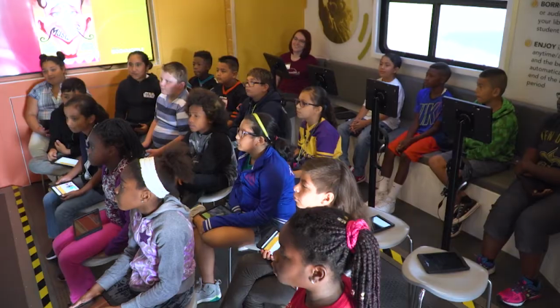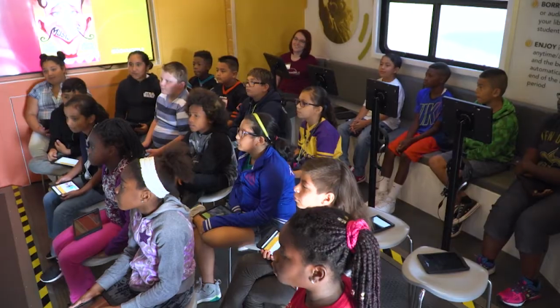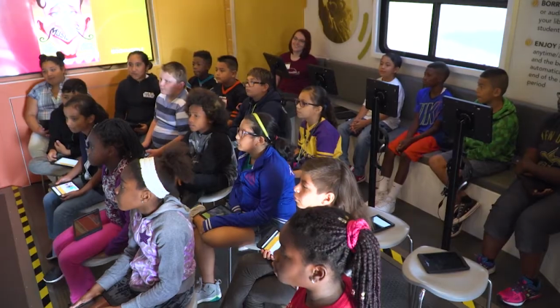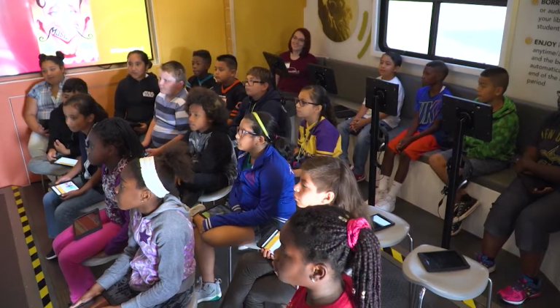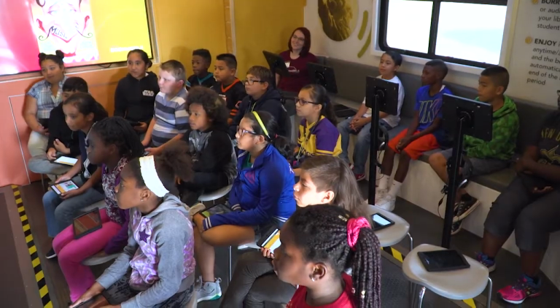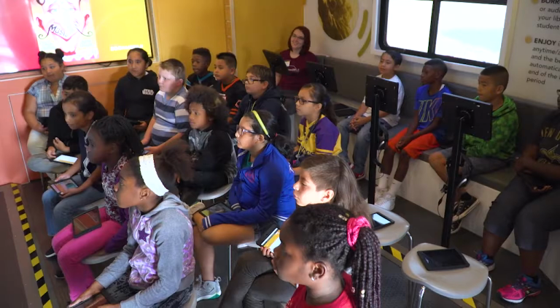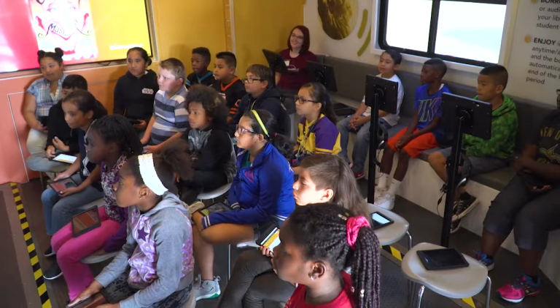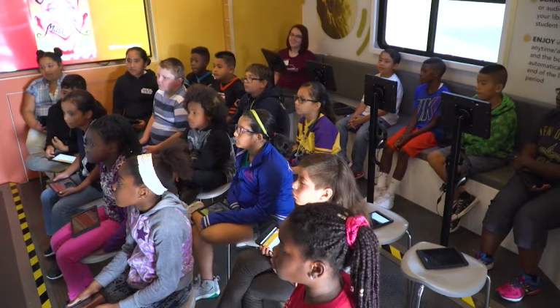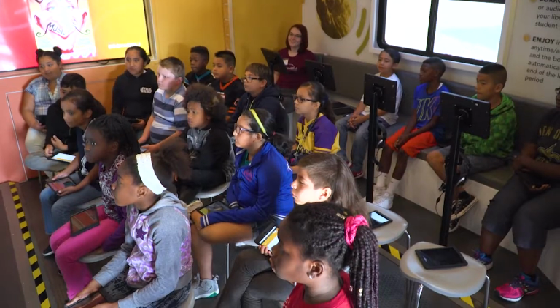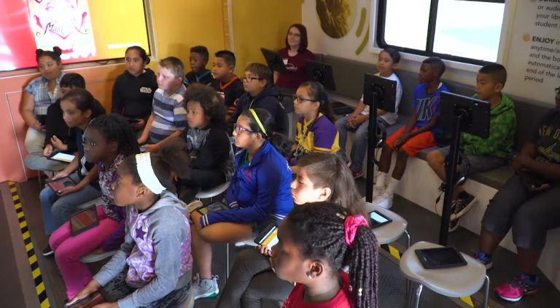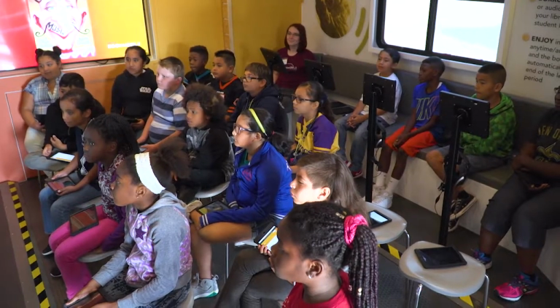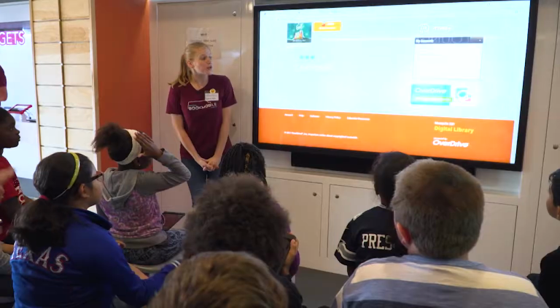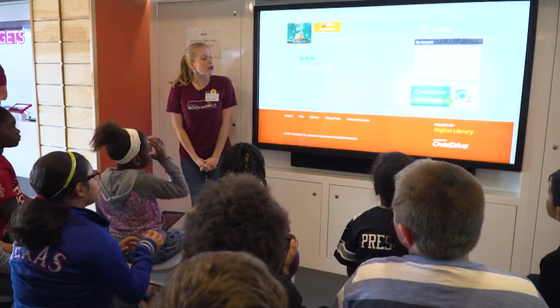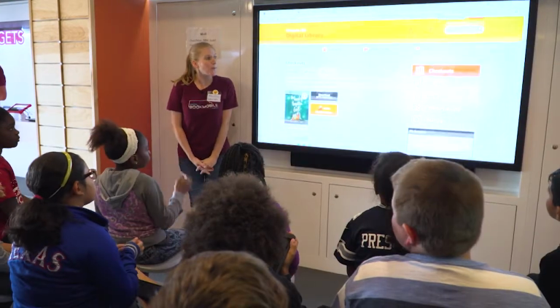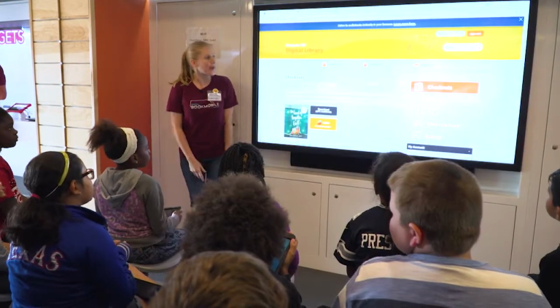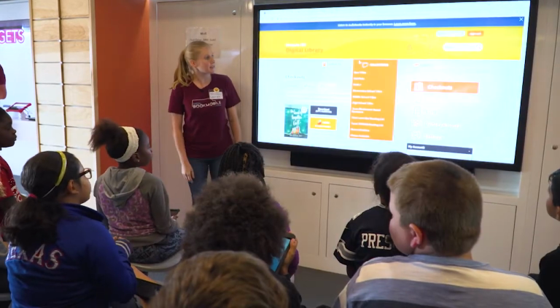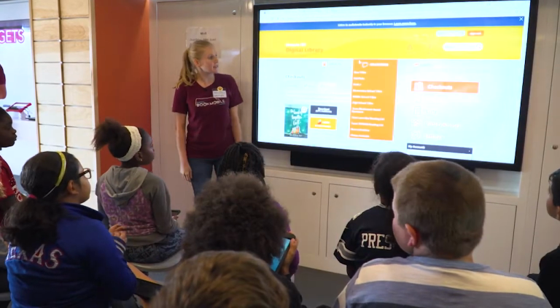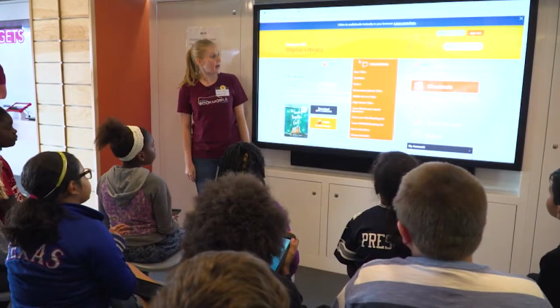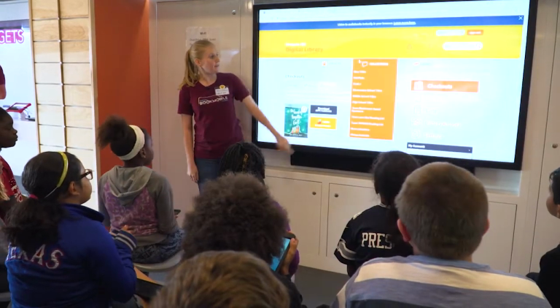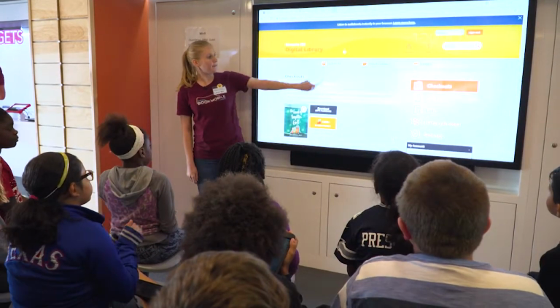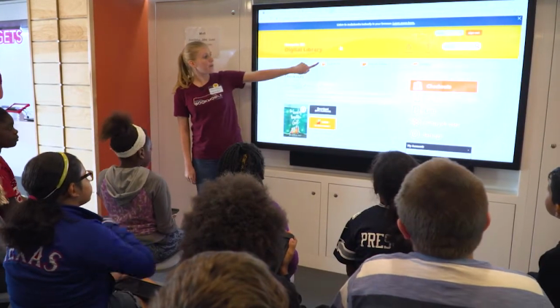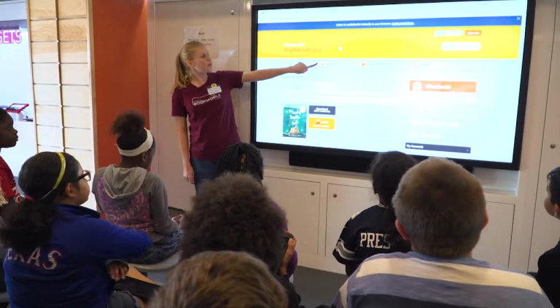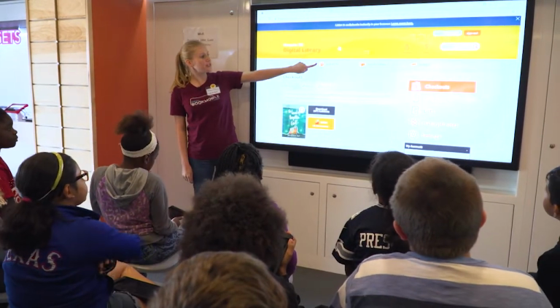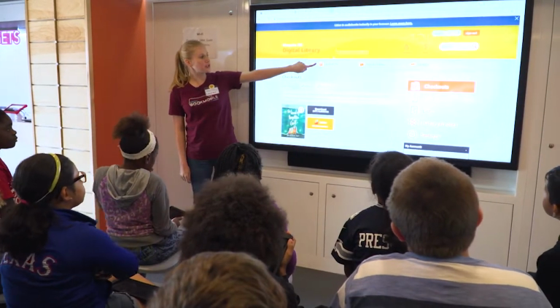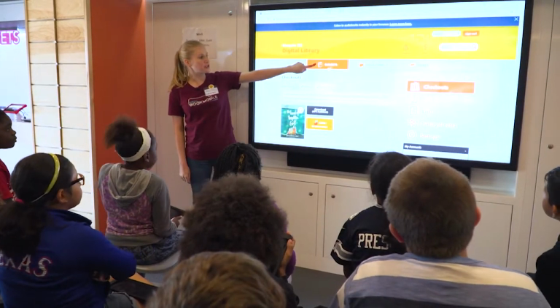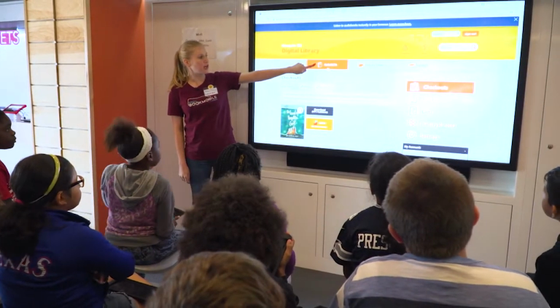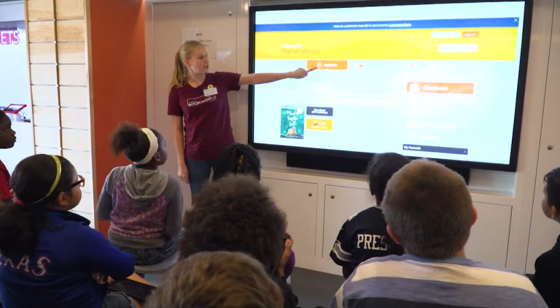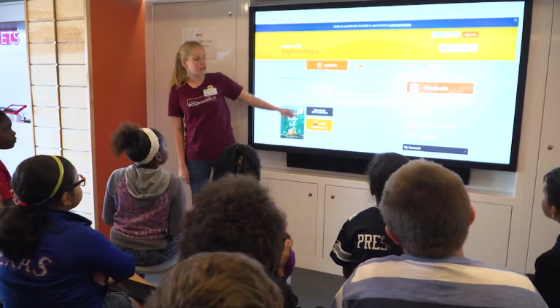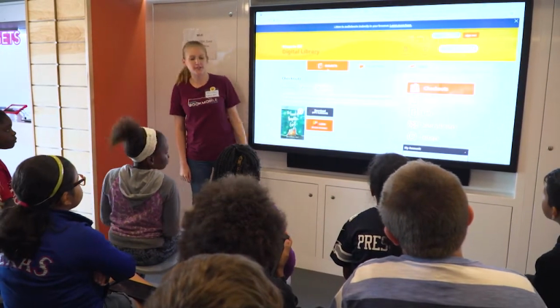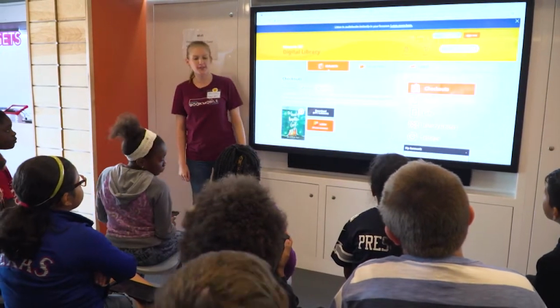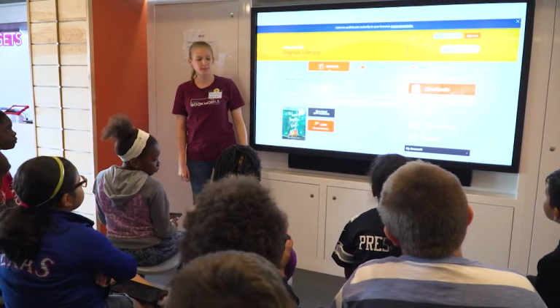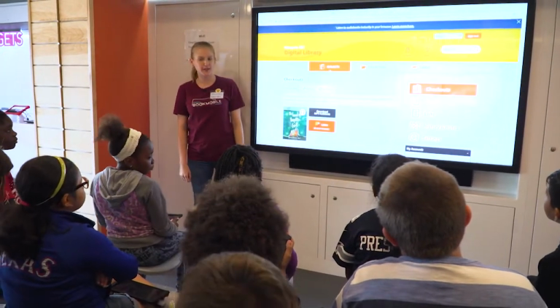So now let's check out a book. We're going to go back to the top and we're going to search under subjects.